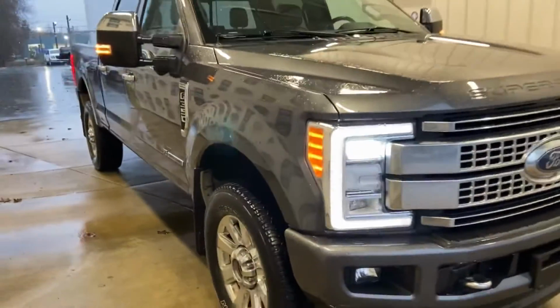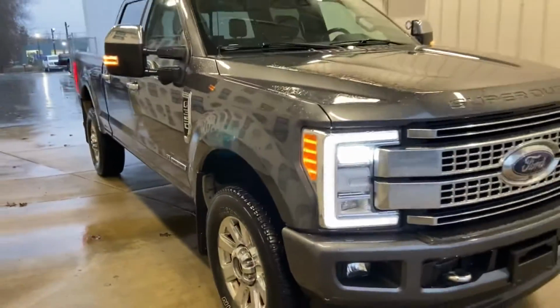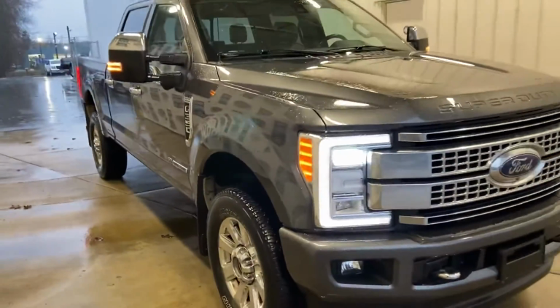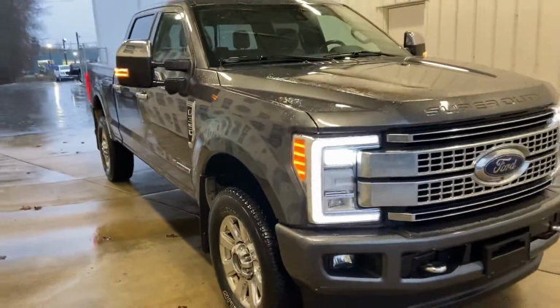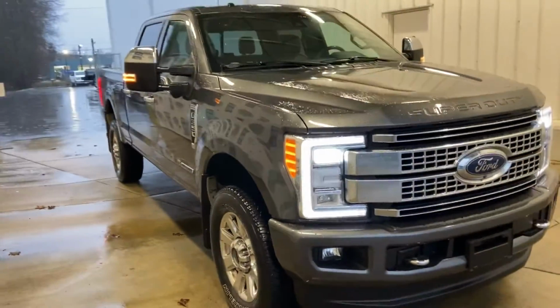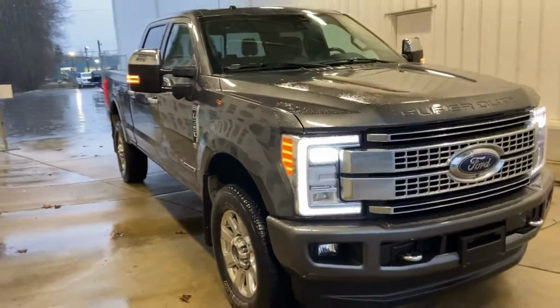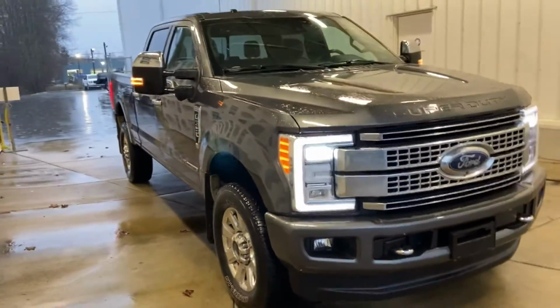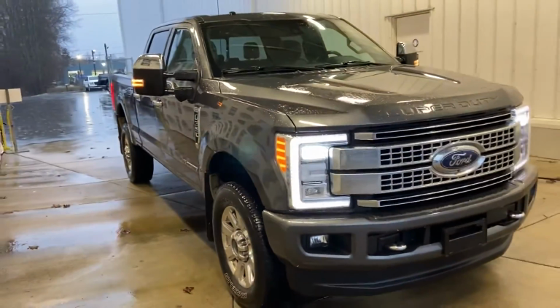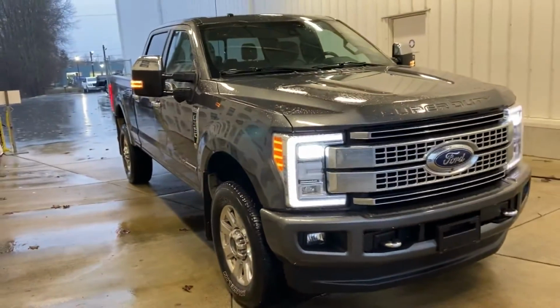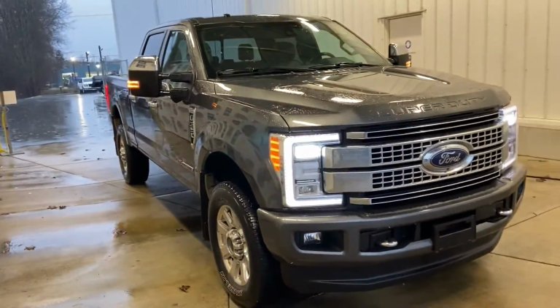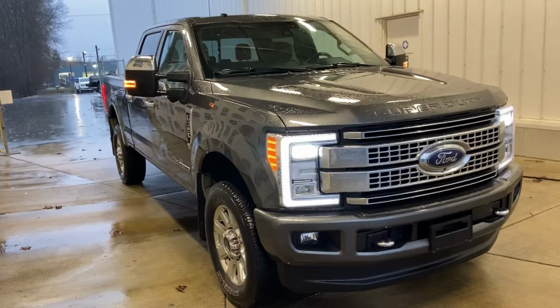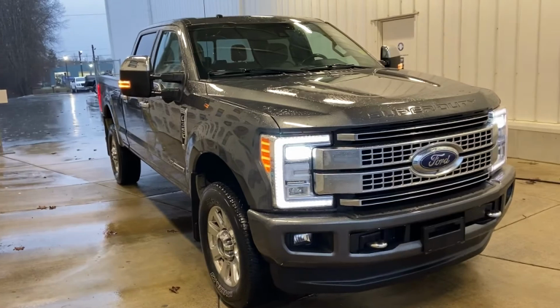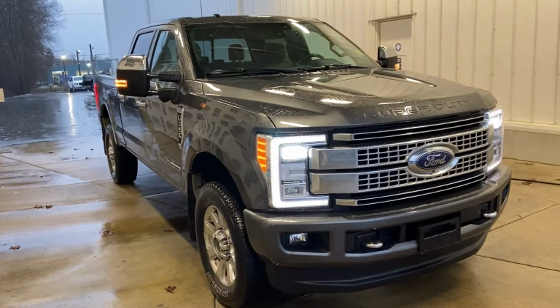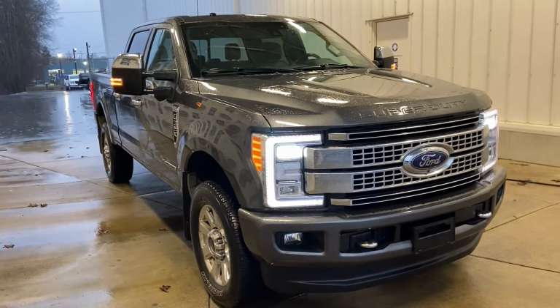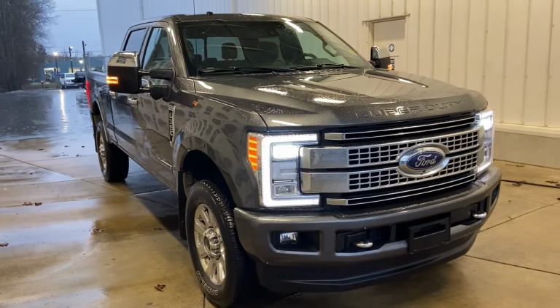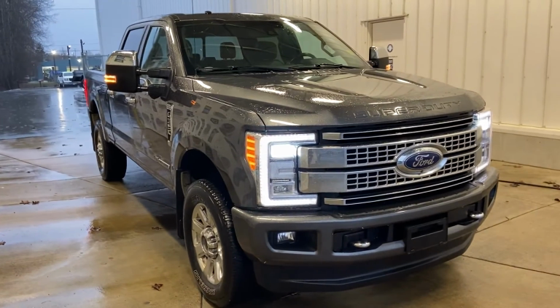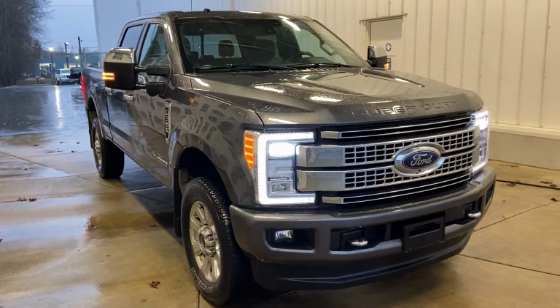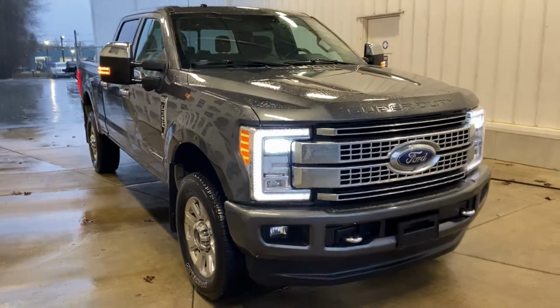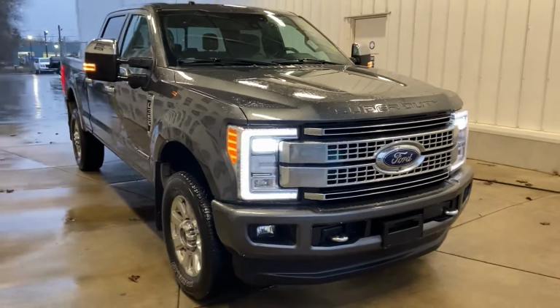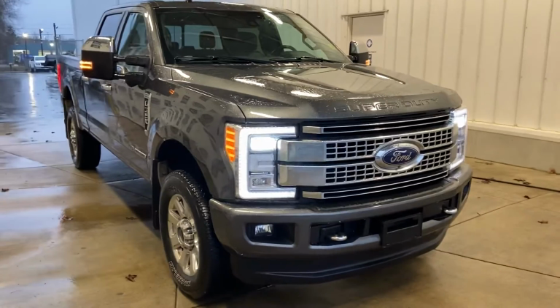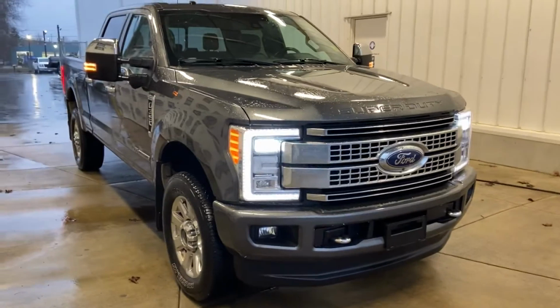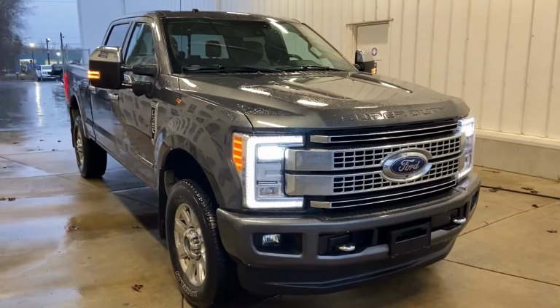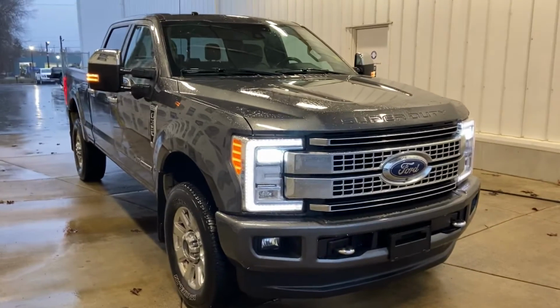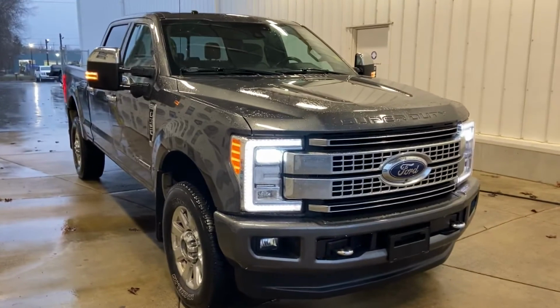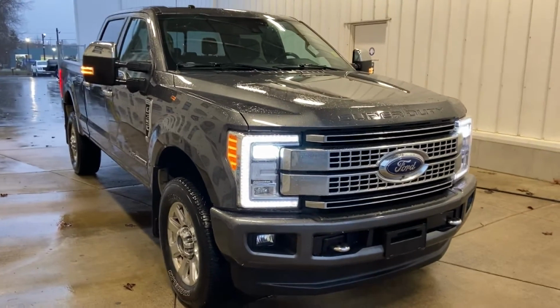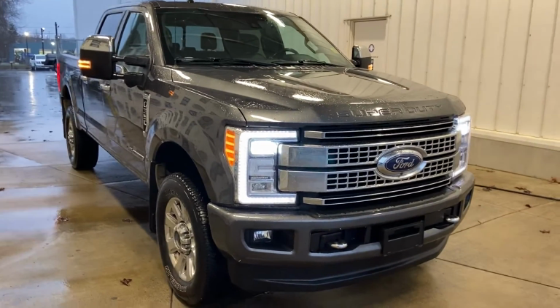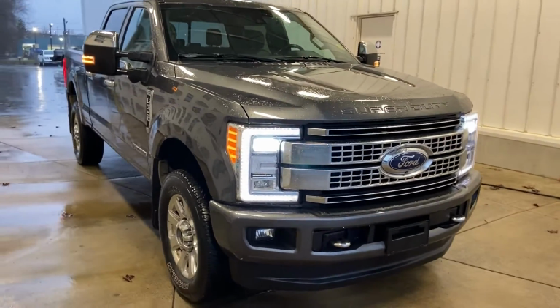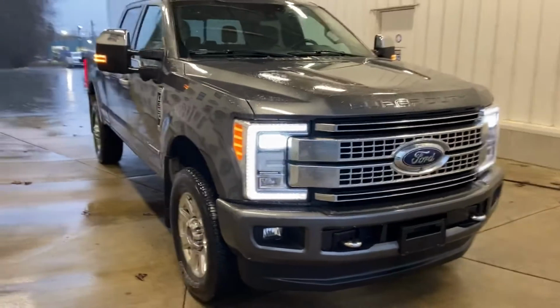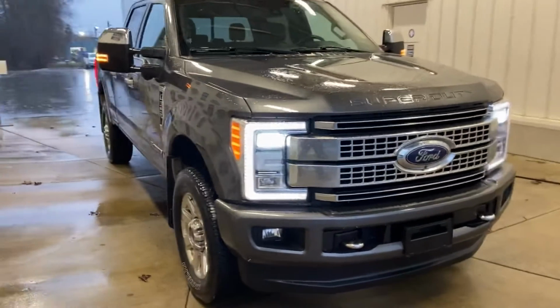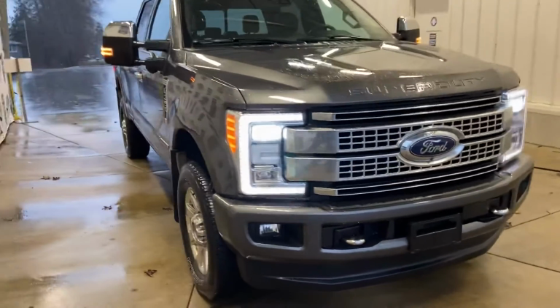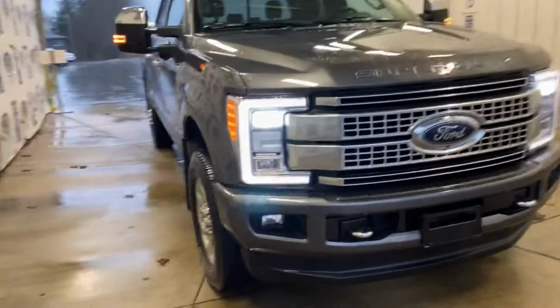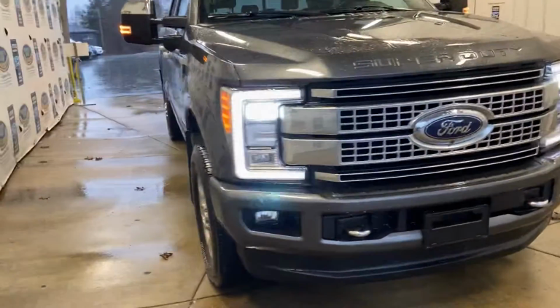There she is — 2017 Ford F-350 Platinum. Bye for now.